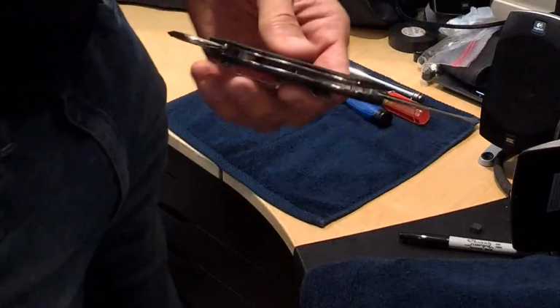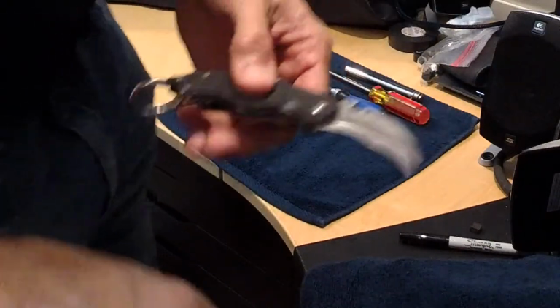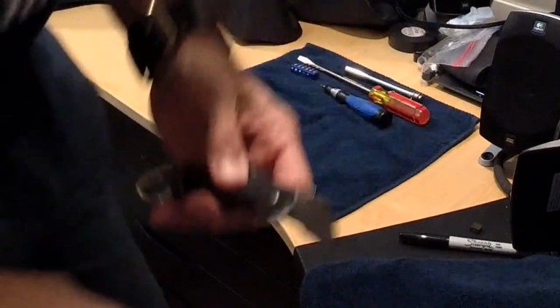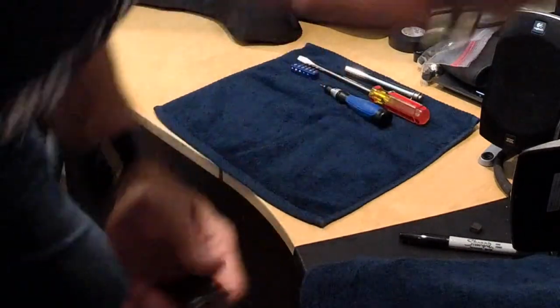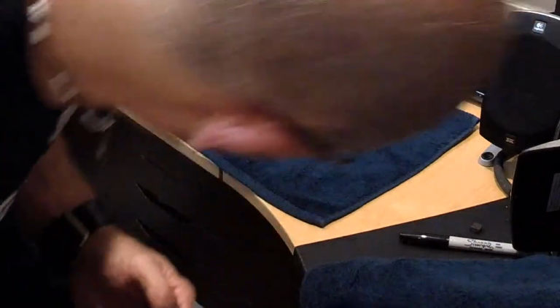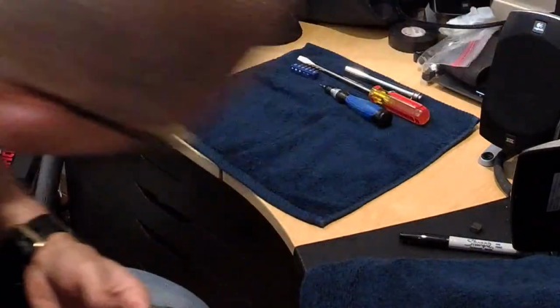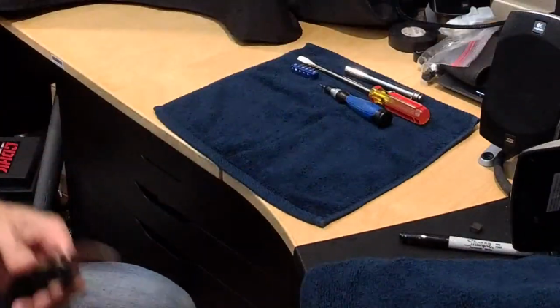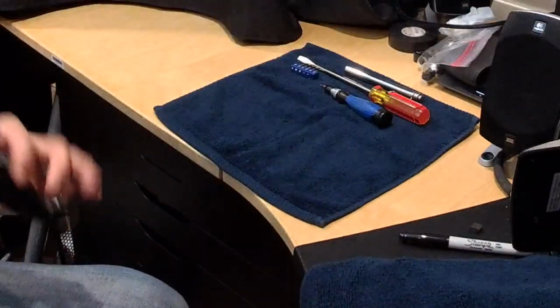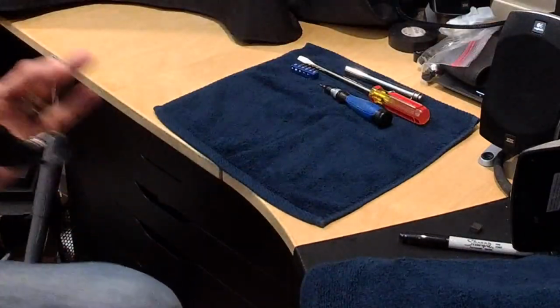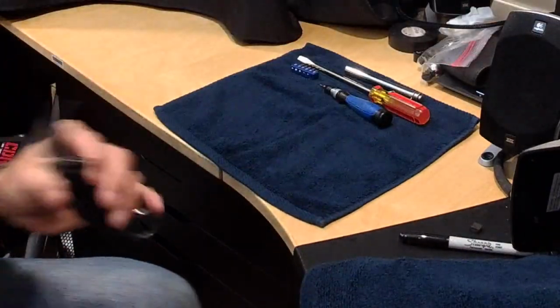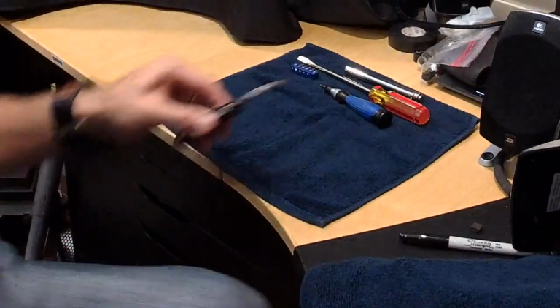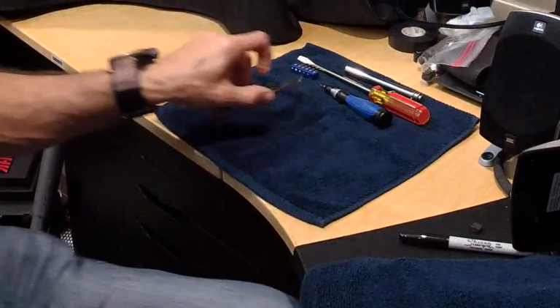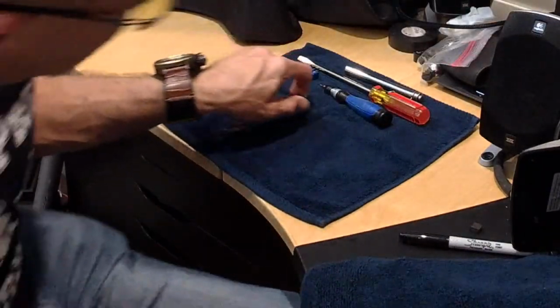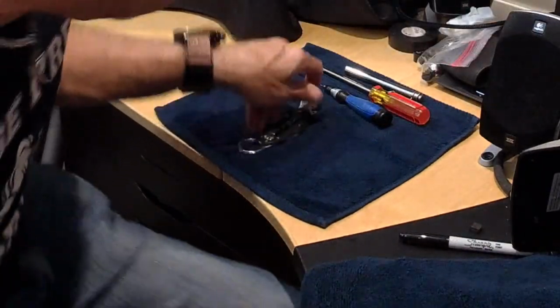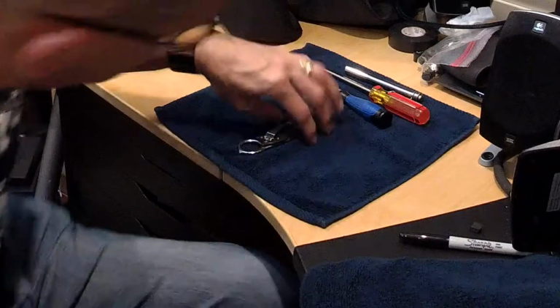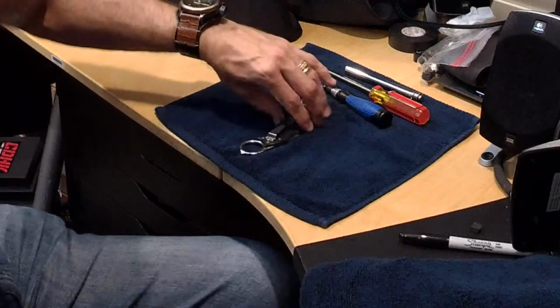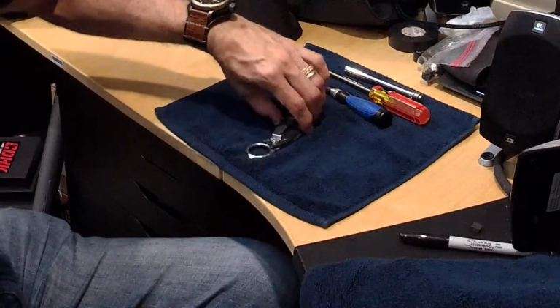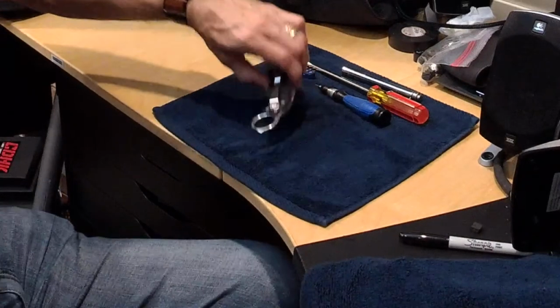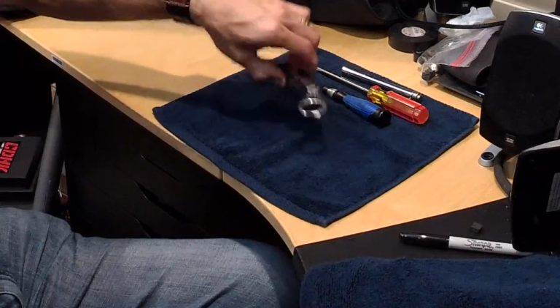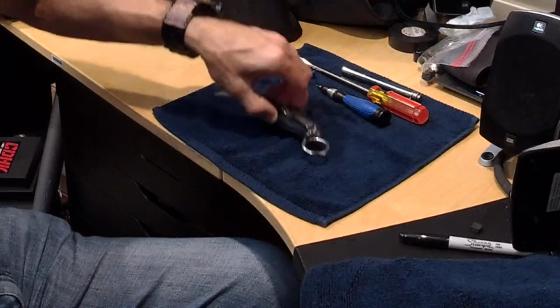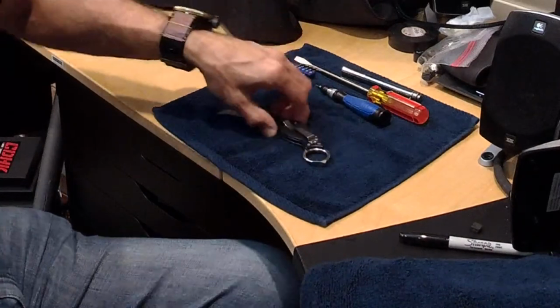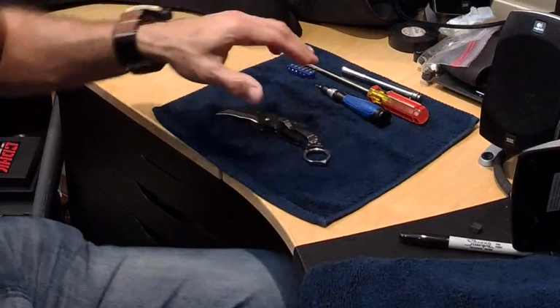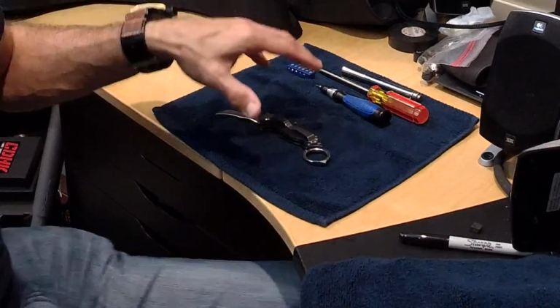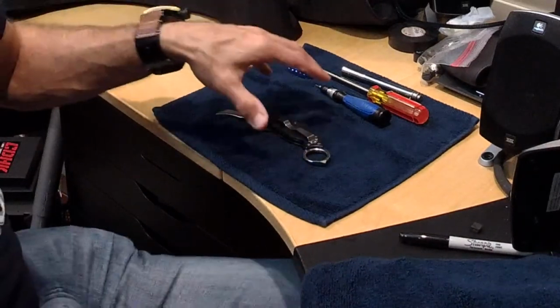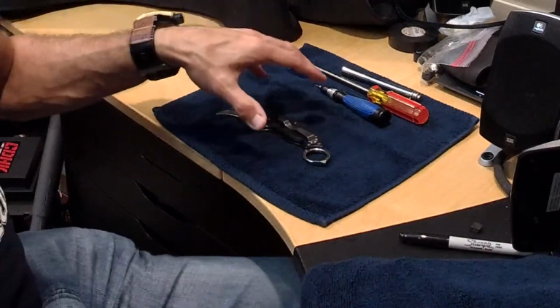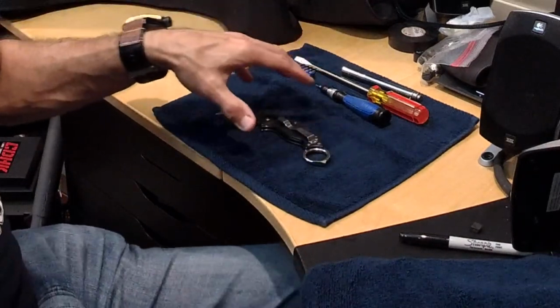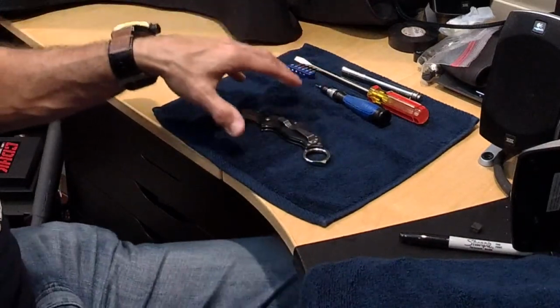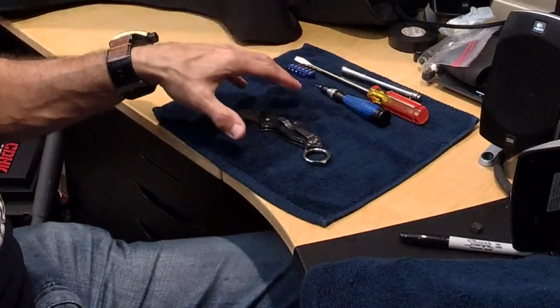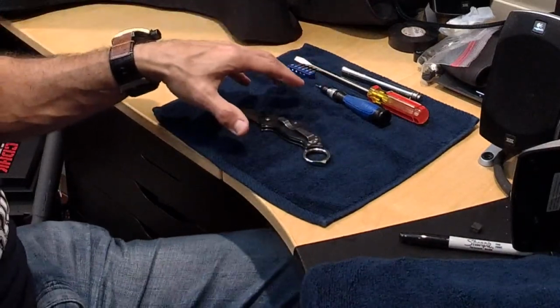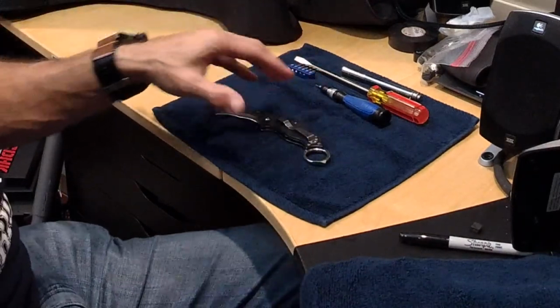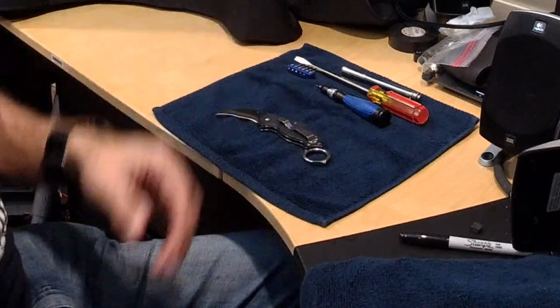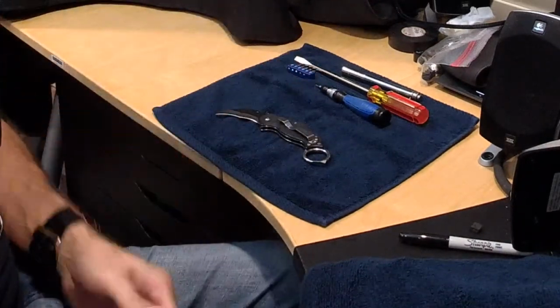Now I'm going to take apart the whole knife so you guys can see the inner workings of how this product works.